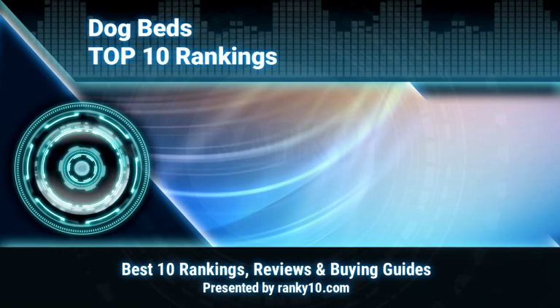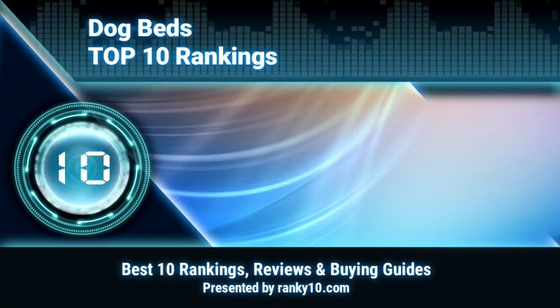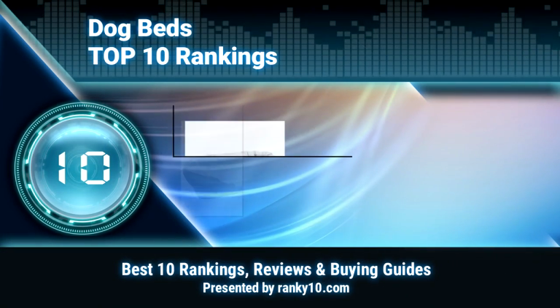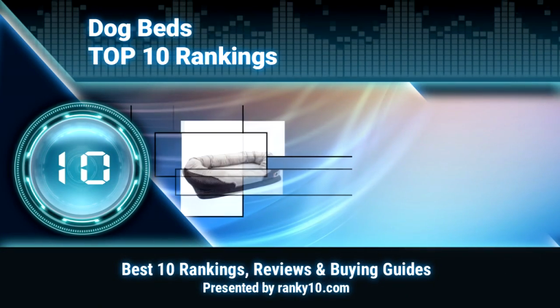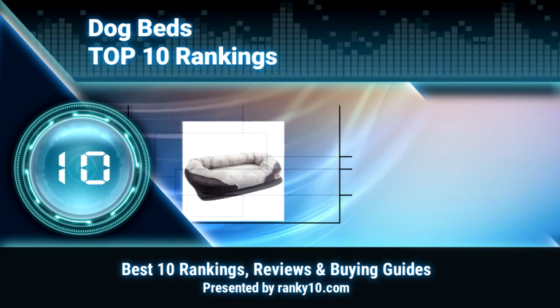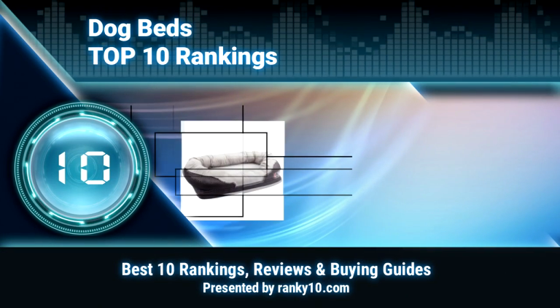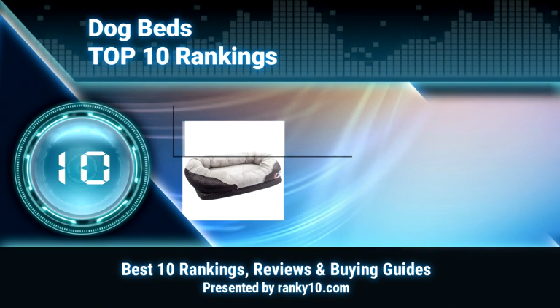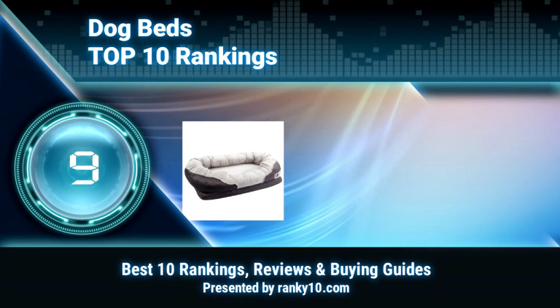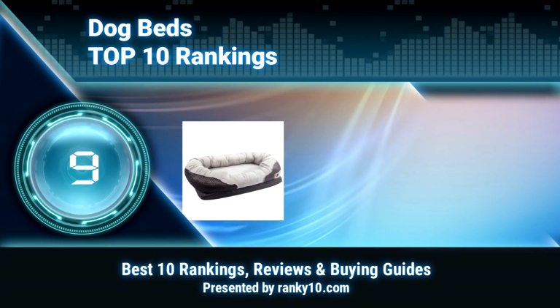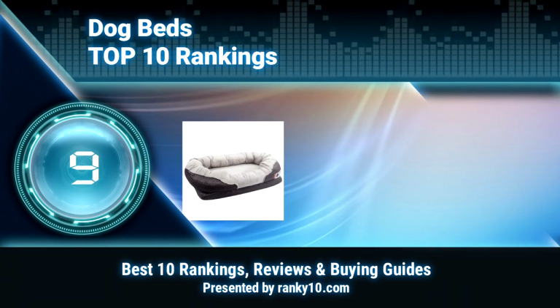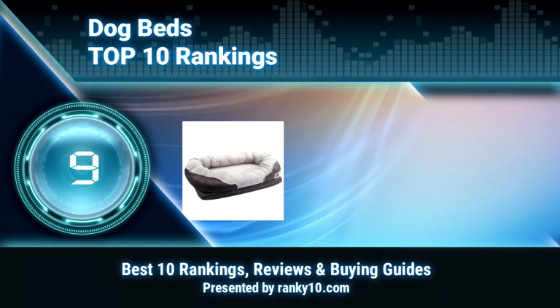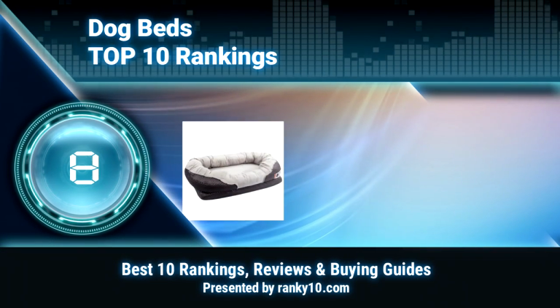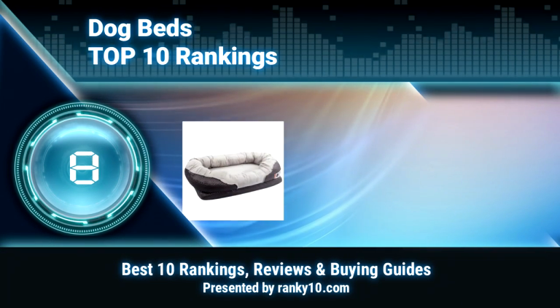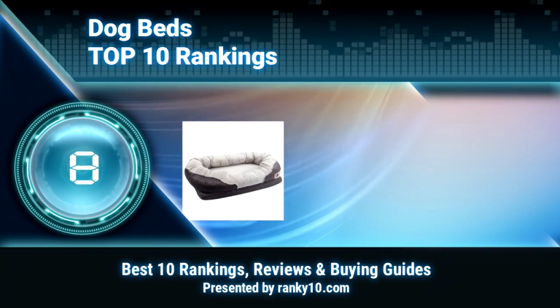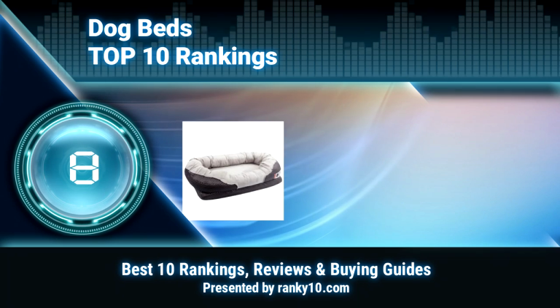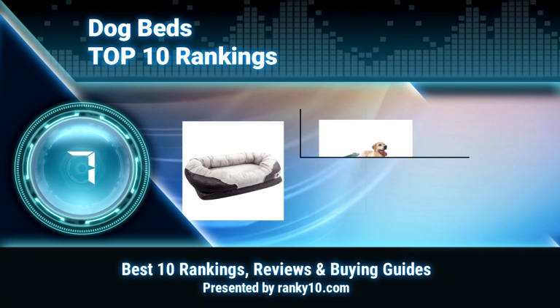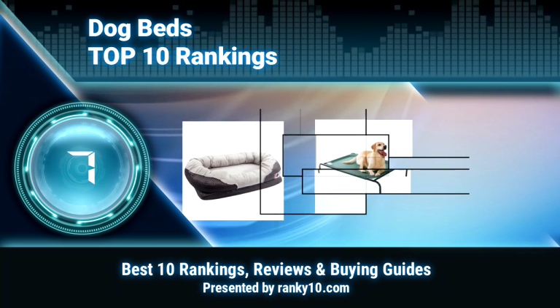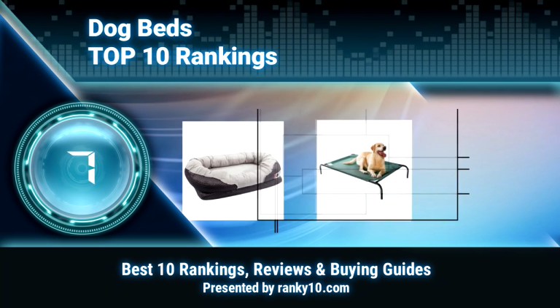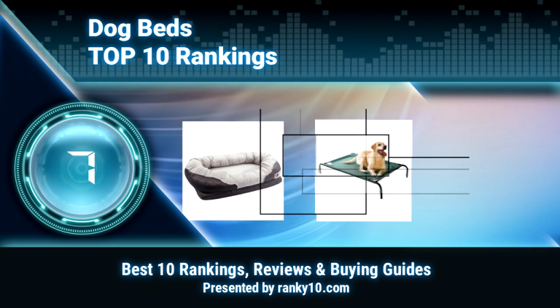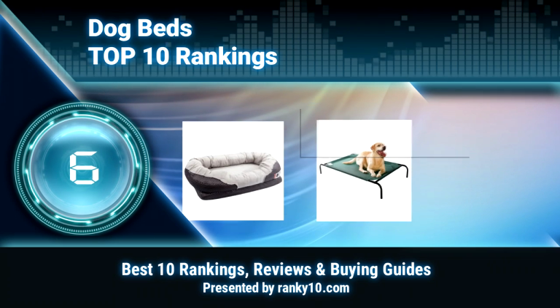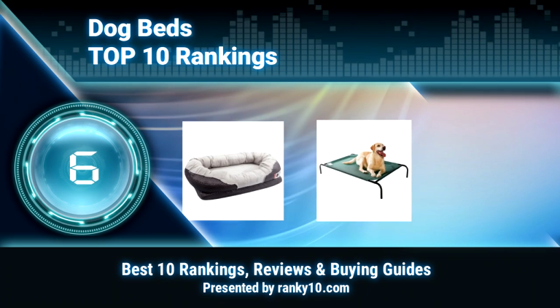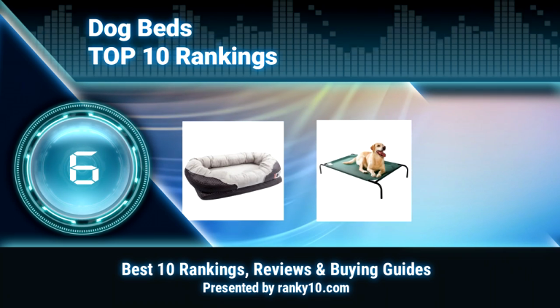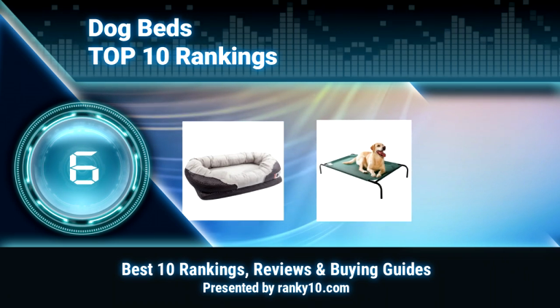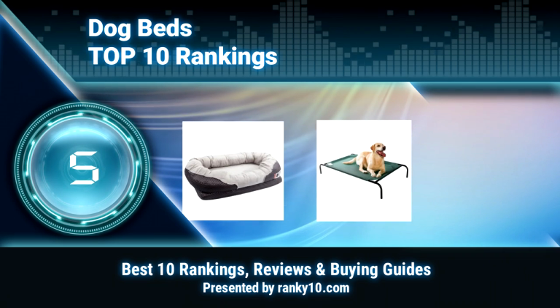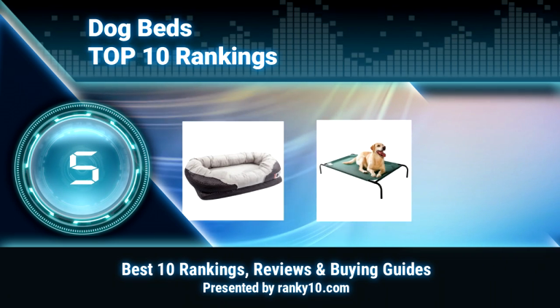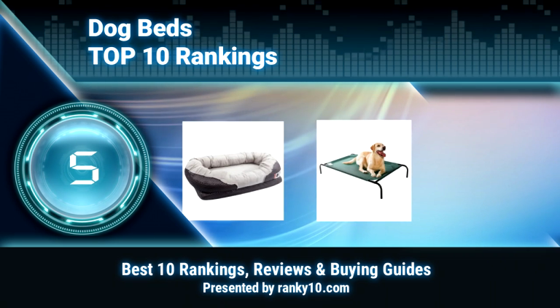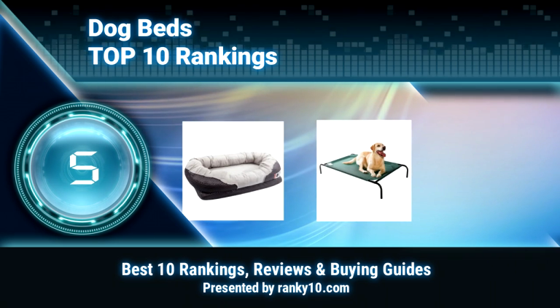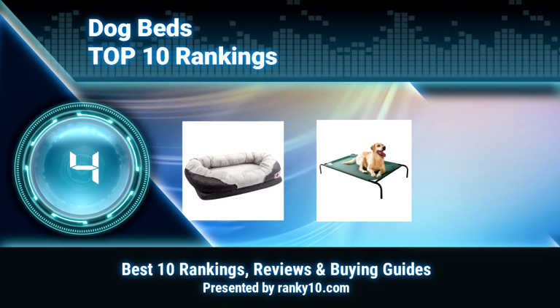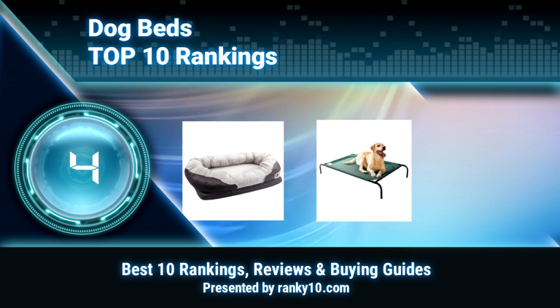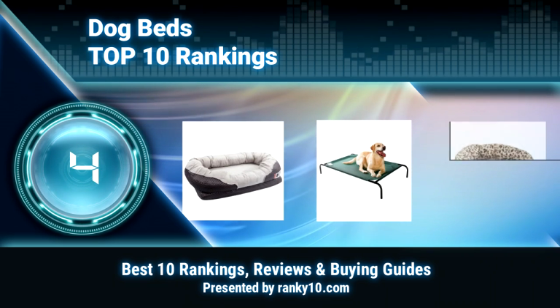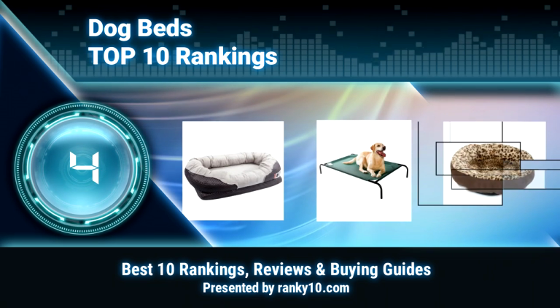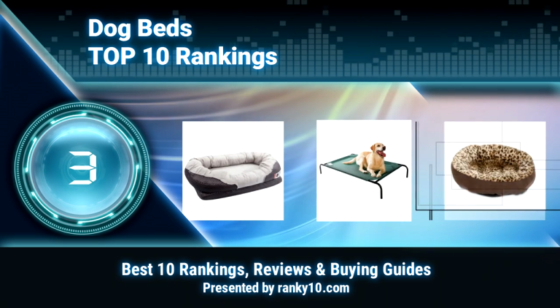Welcome to Ranky 10 Video Rankings. We announce the top 10 rankings of dog beds. Let's get started.